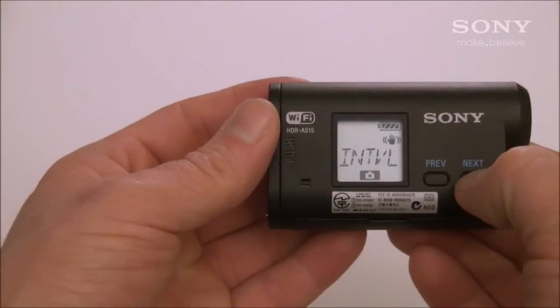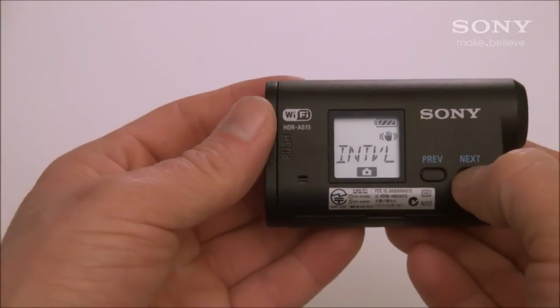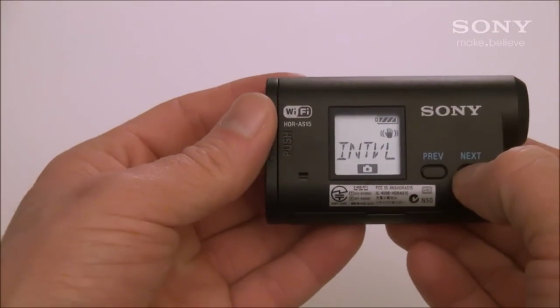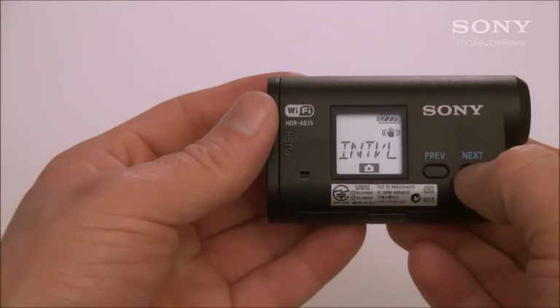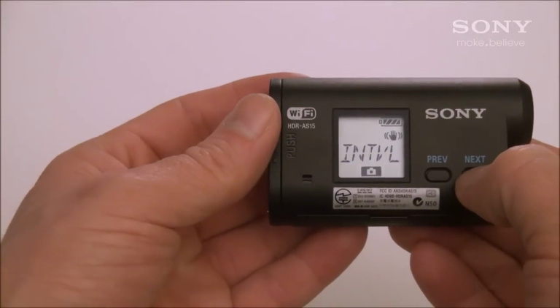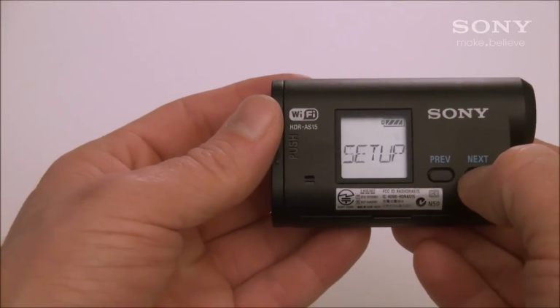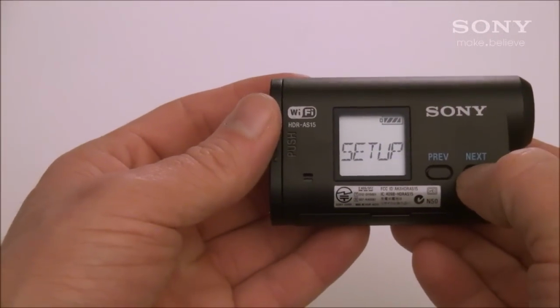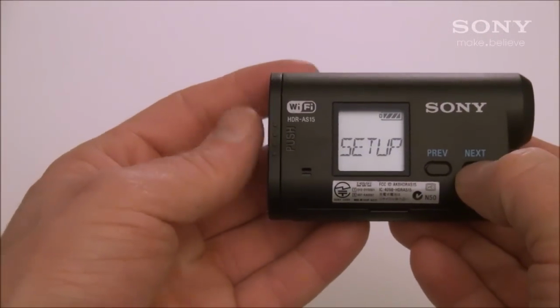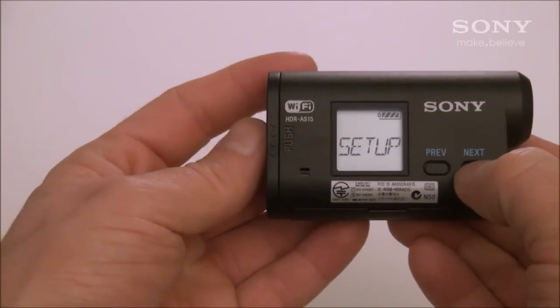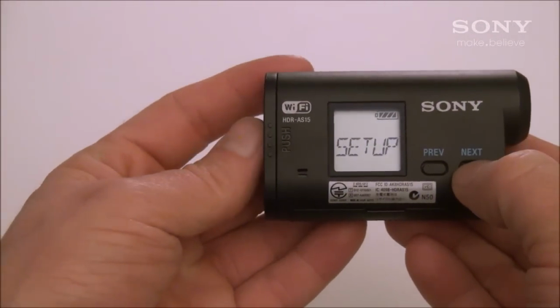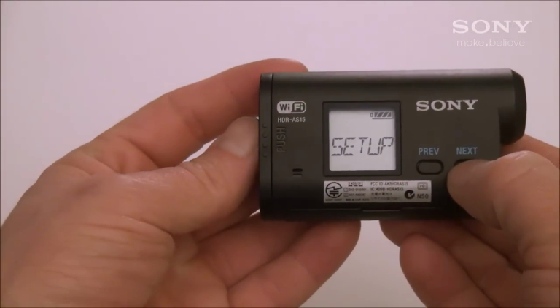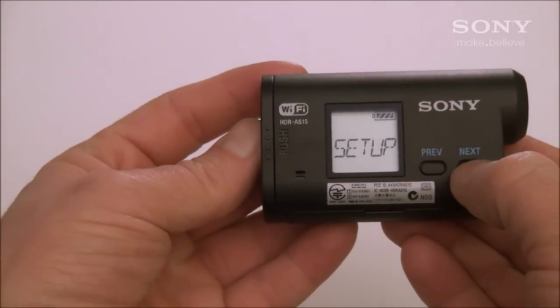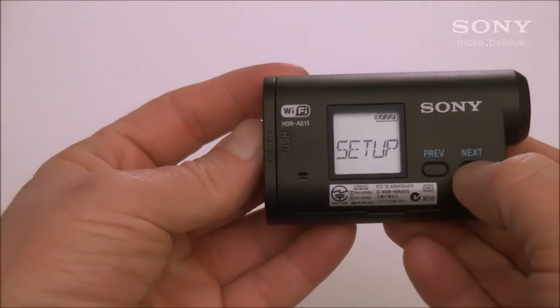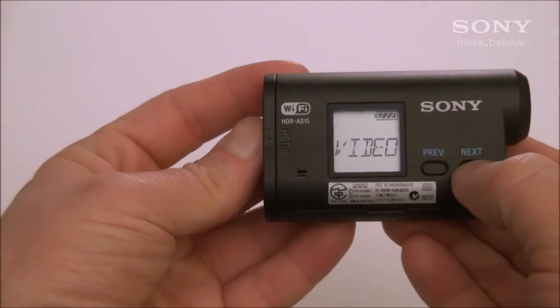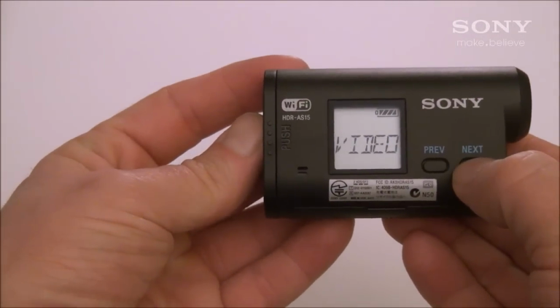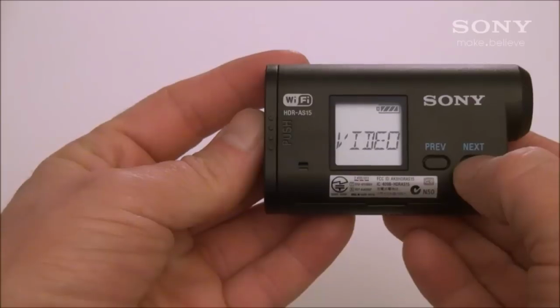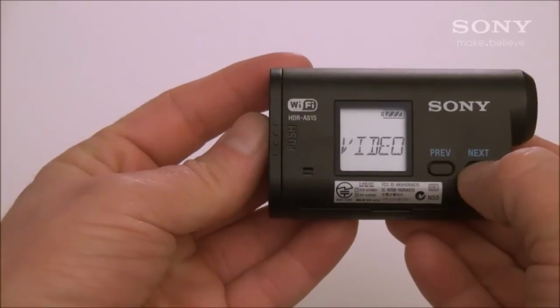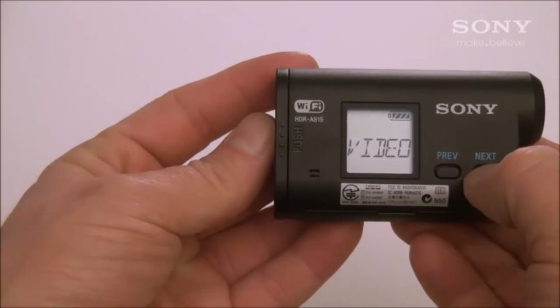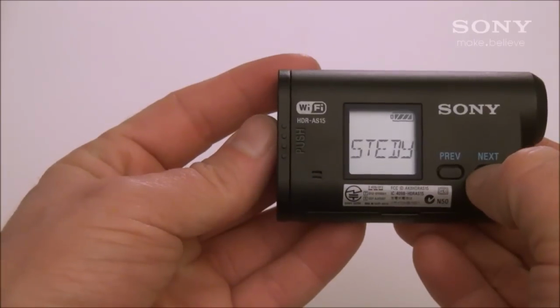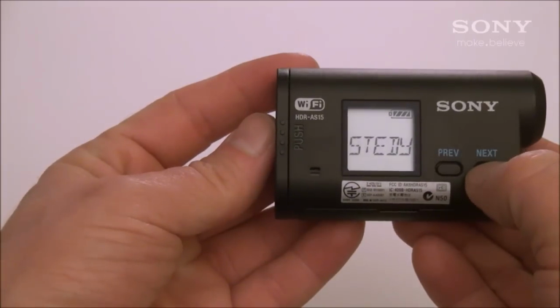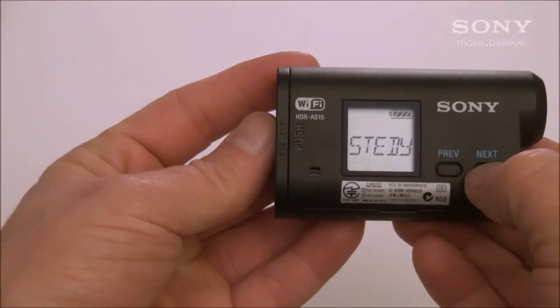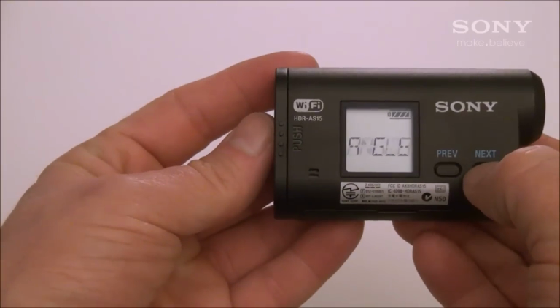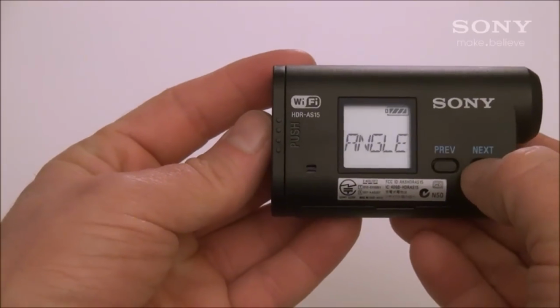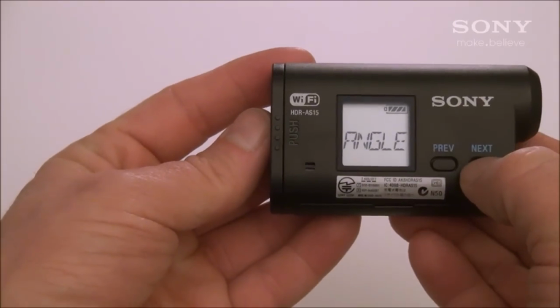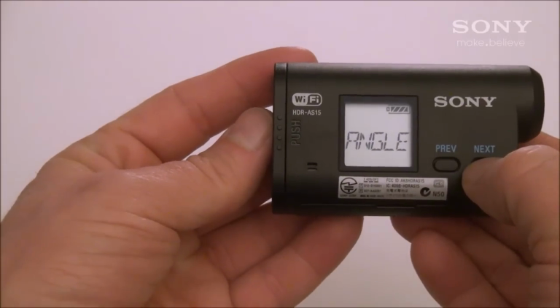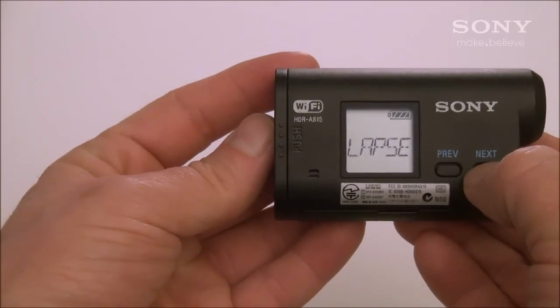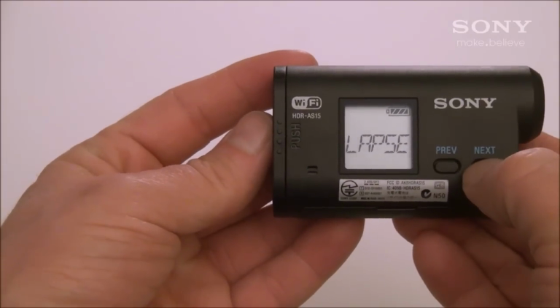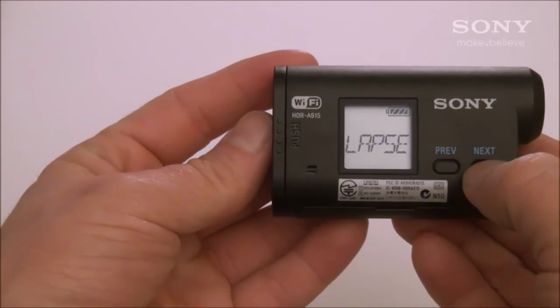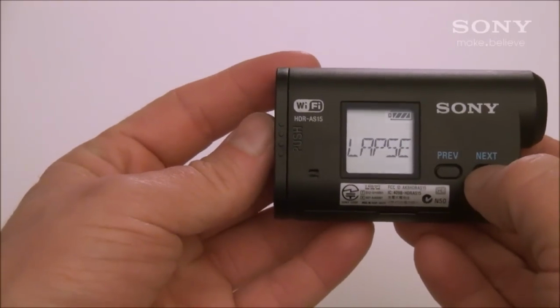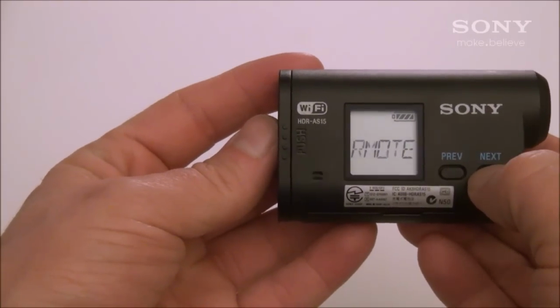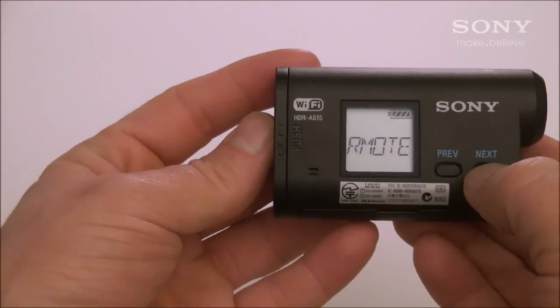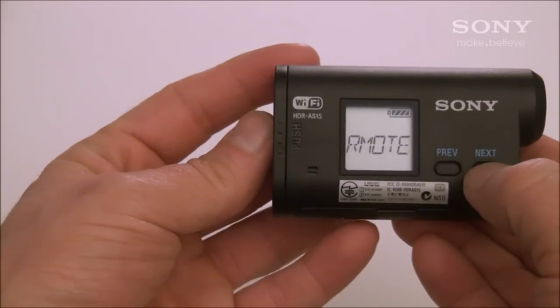With the camera on, go into setup and look for remote and you want to make sure to turn the remote on.